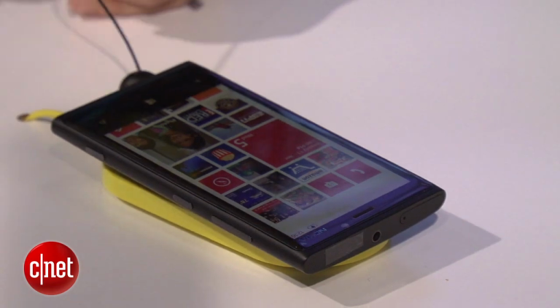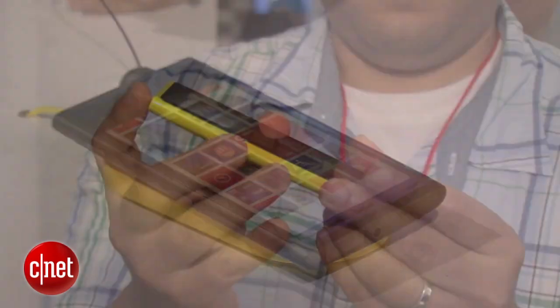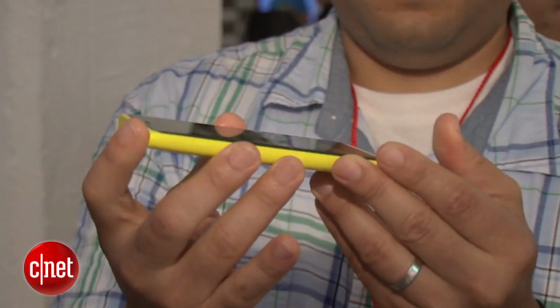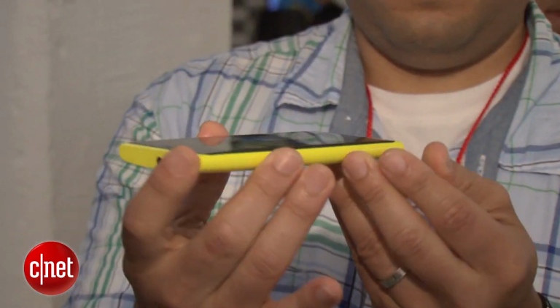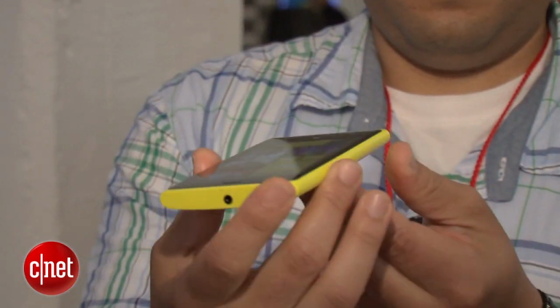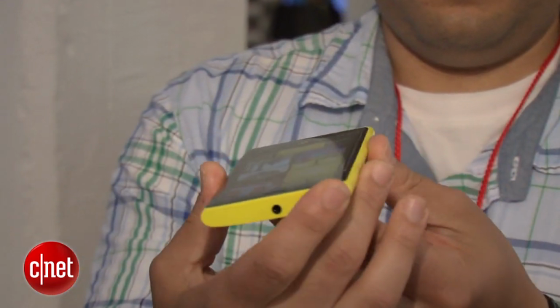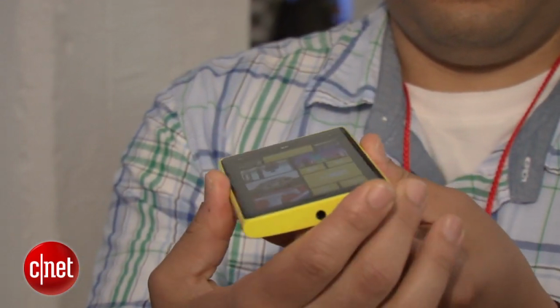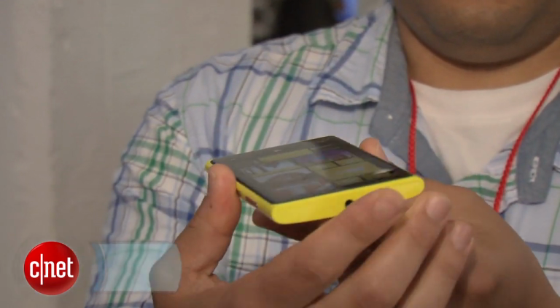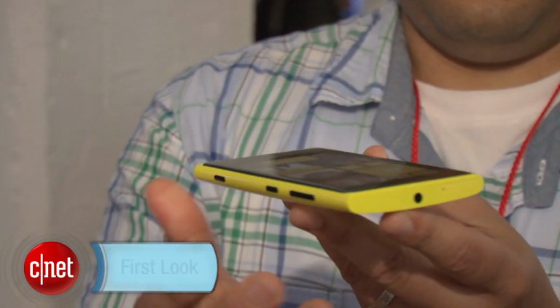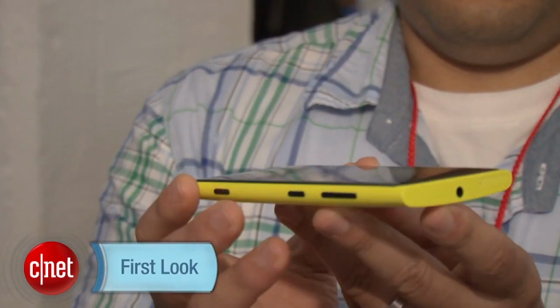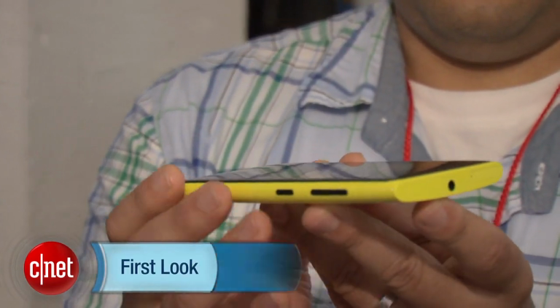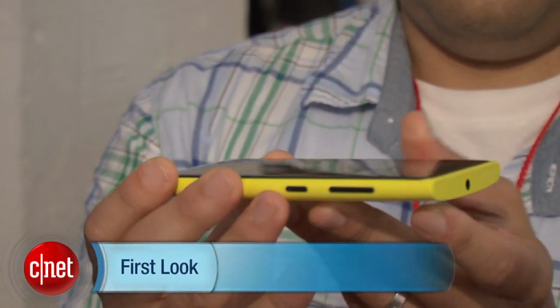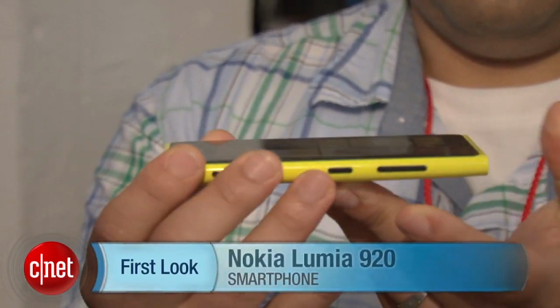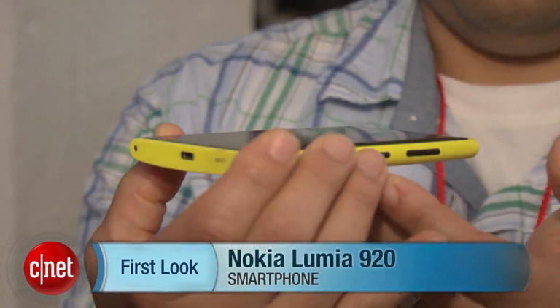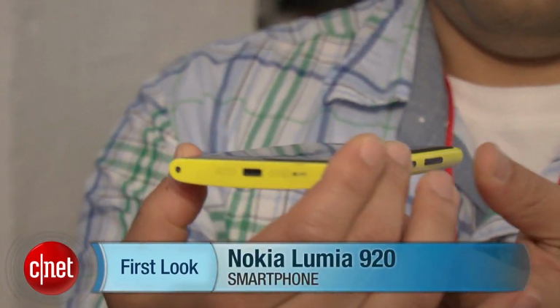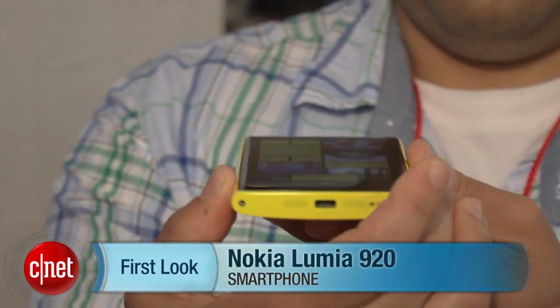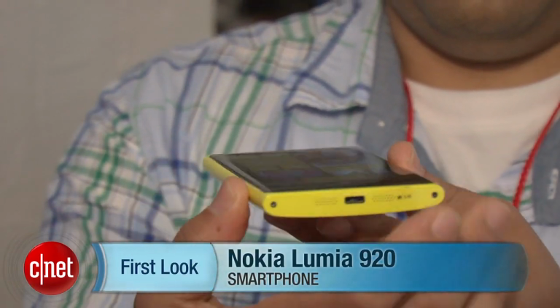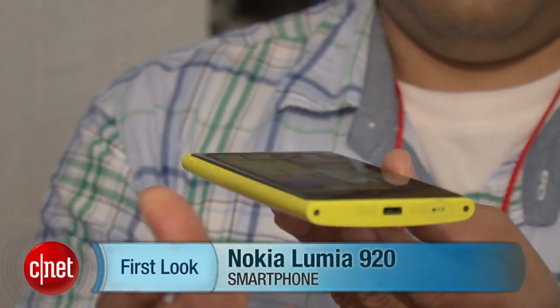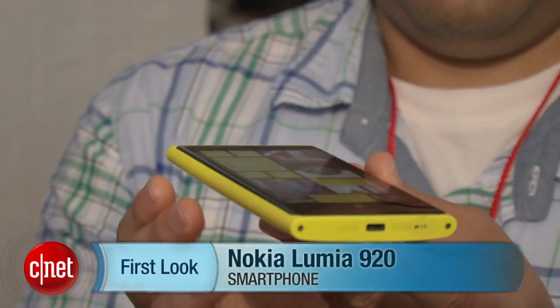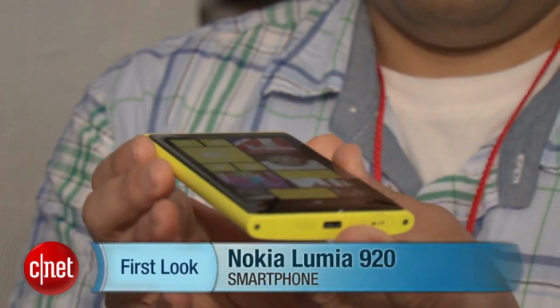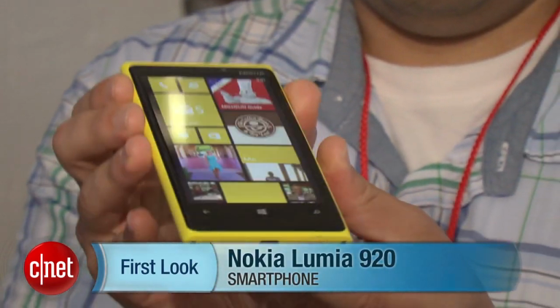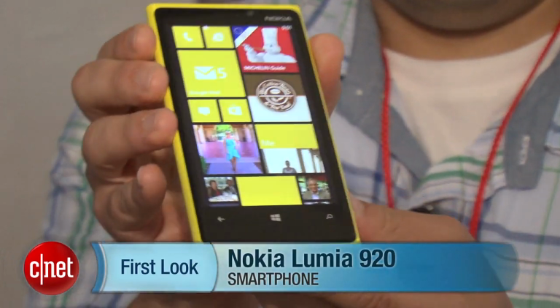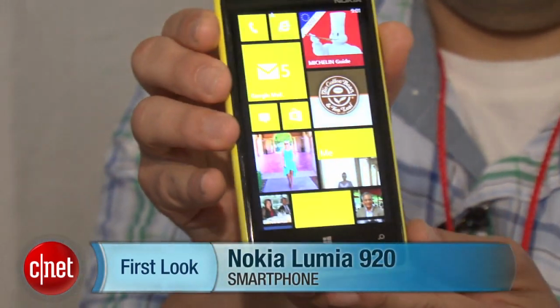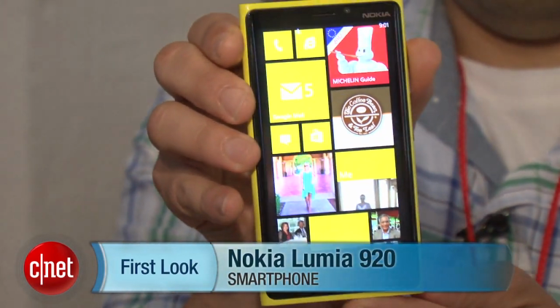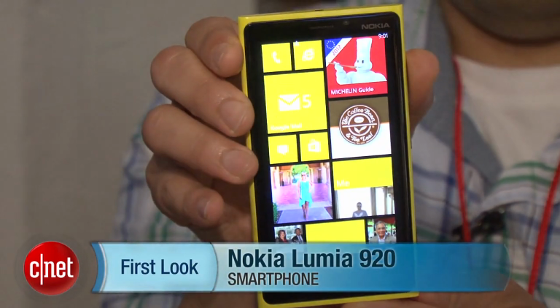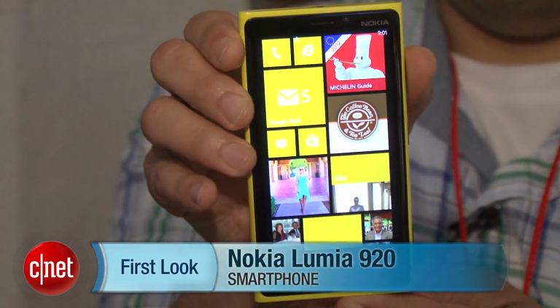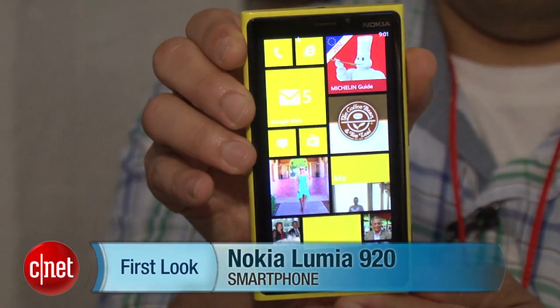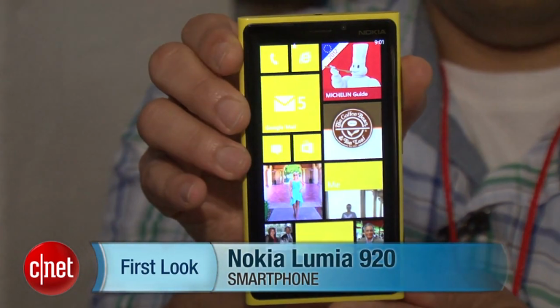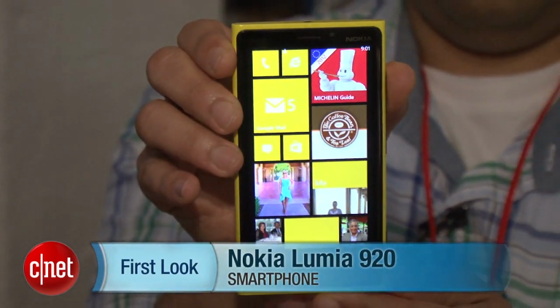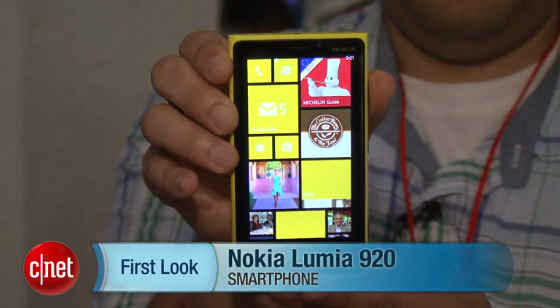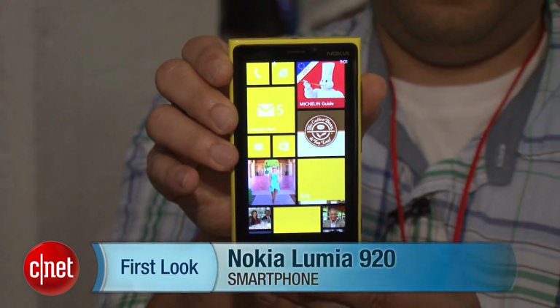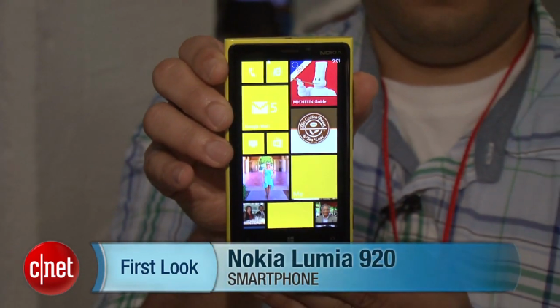This has been a first look at the new Nokia Lumia 920. Check back soon for a full review at cnet.com.